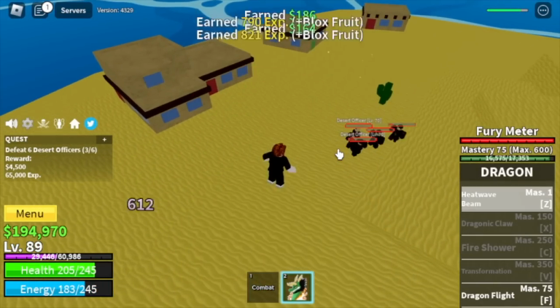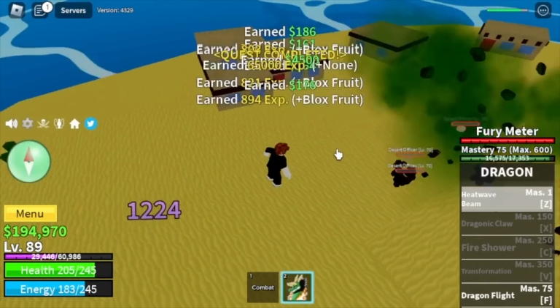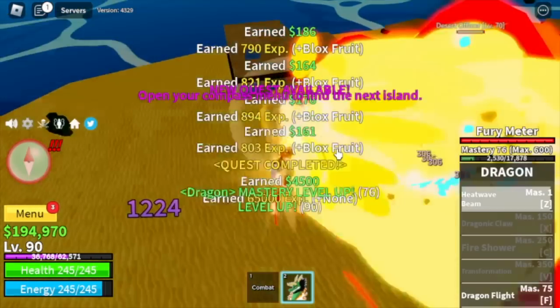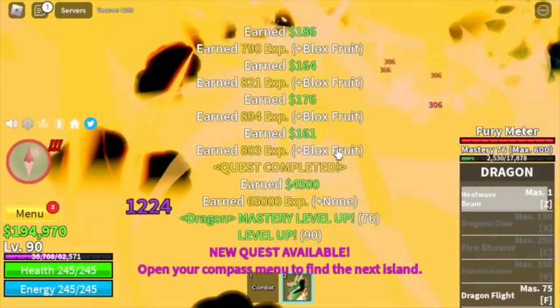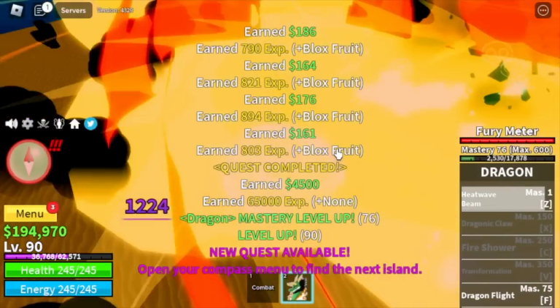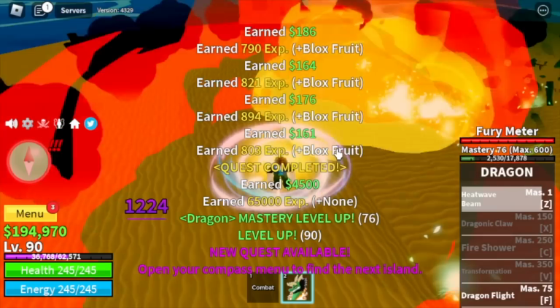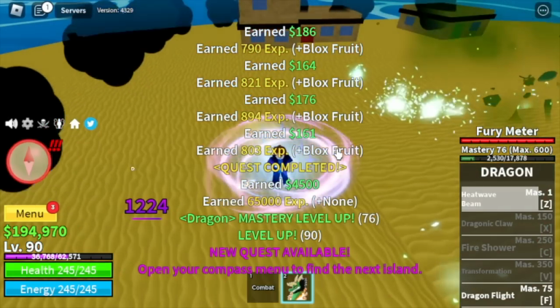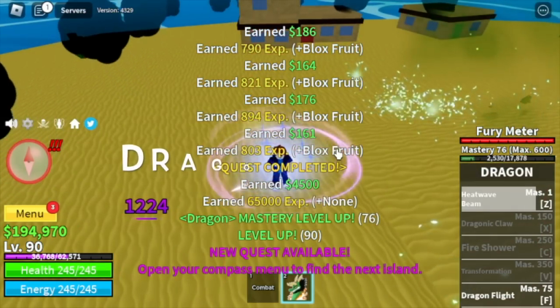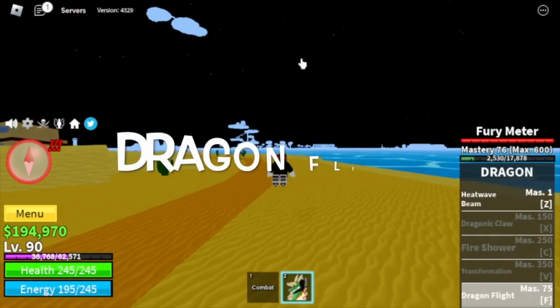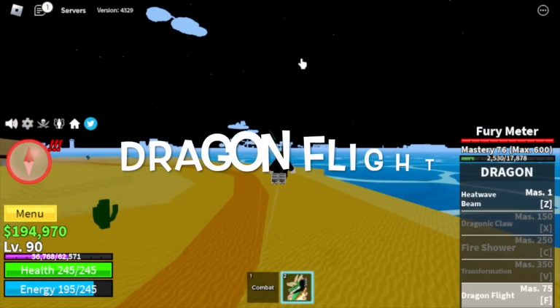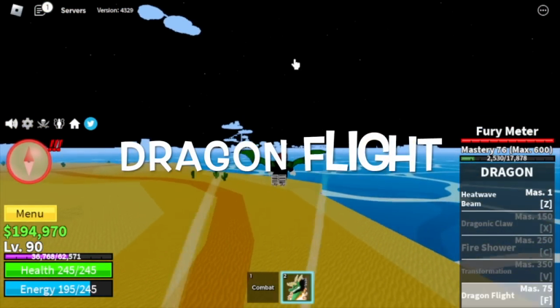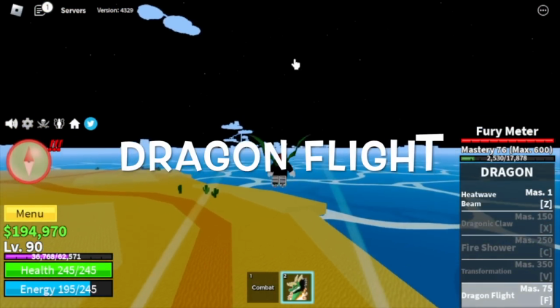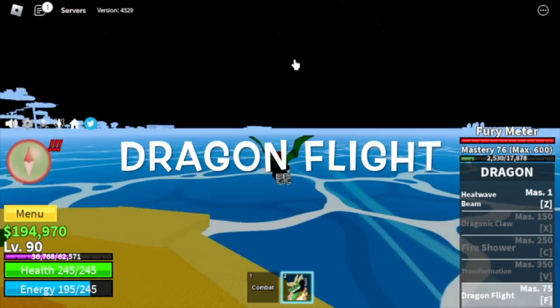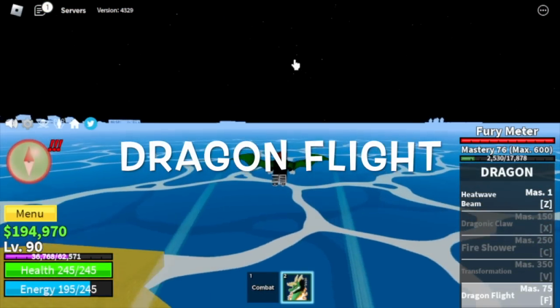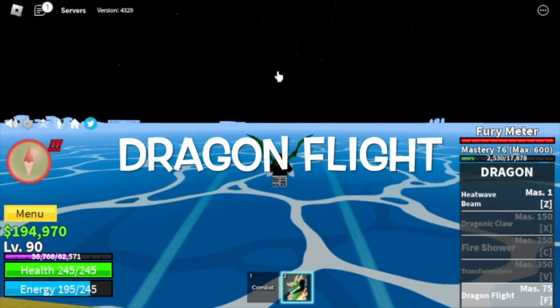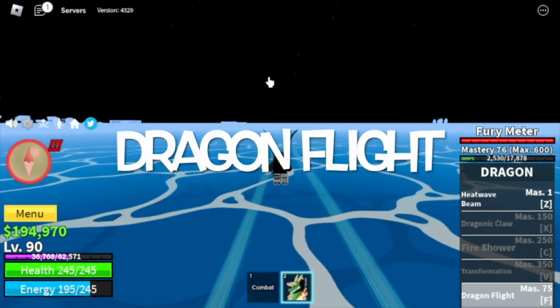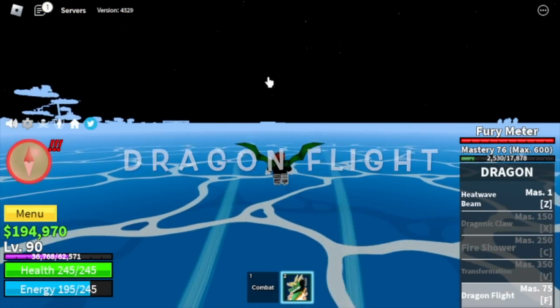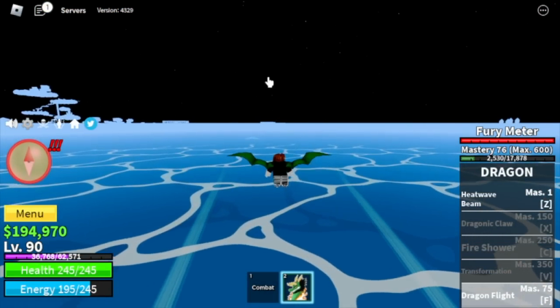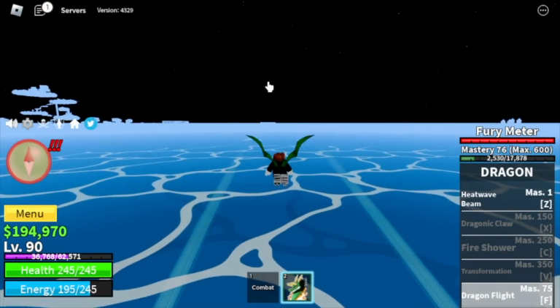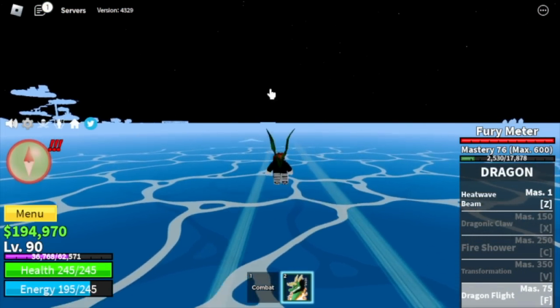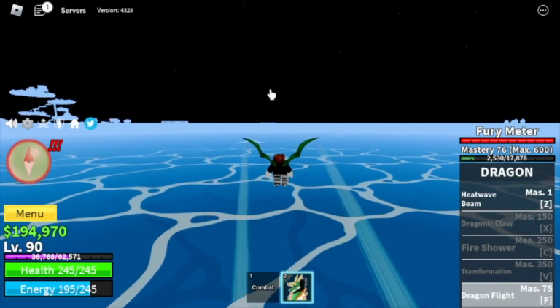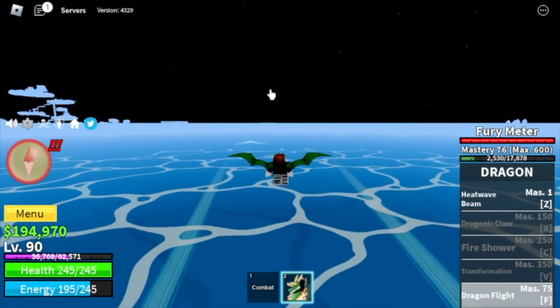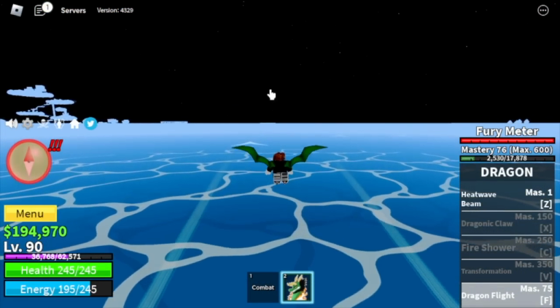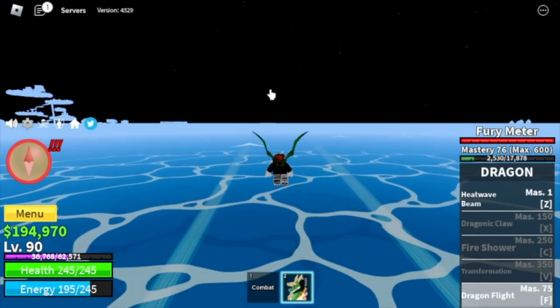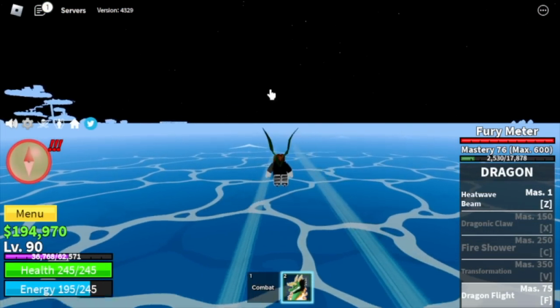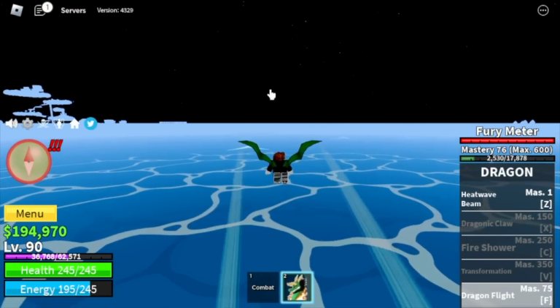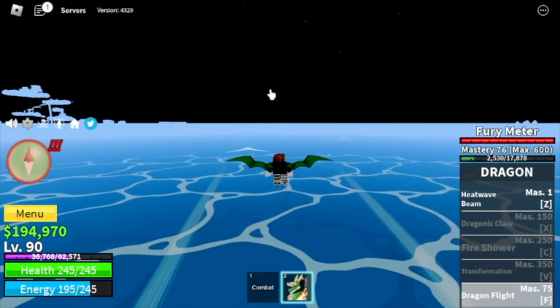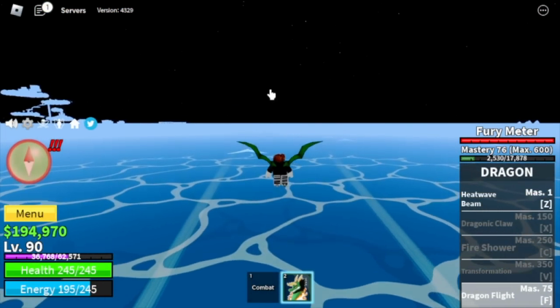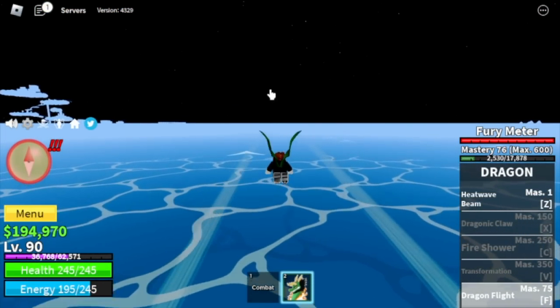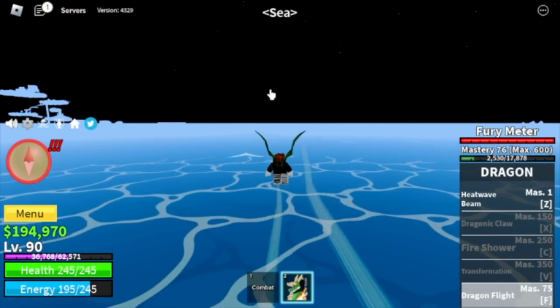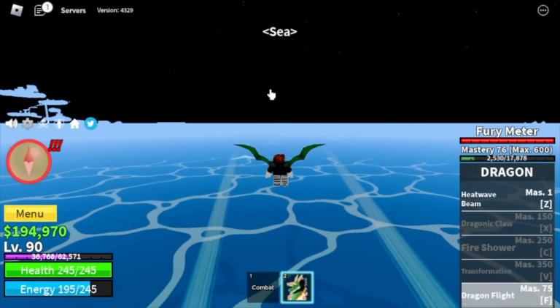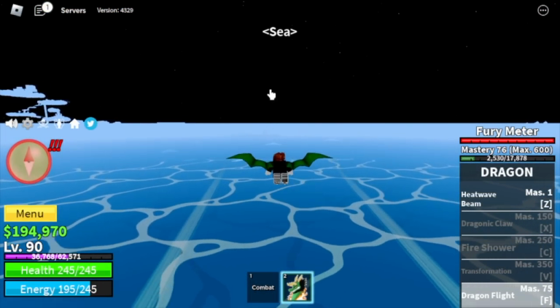At this point we will unlock our flight — the dragon flight. There you go, at mastery 75. Now traveling gets a lot easier.